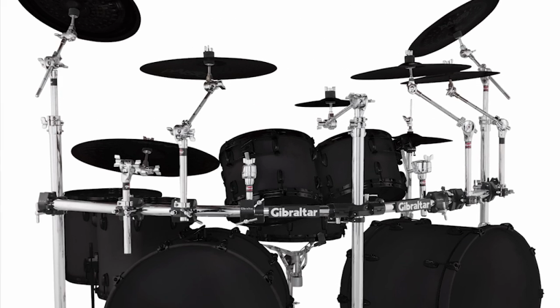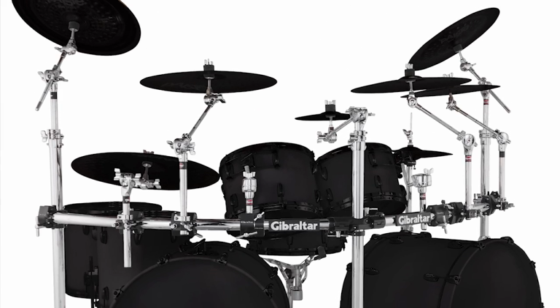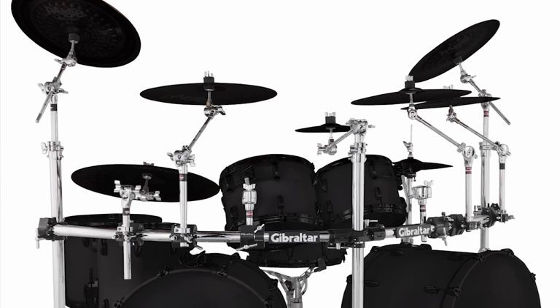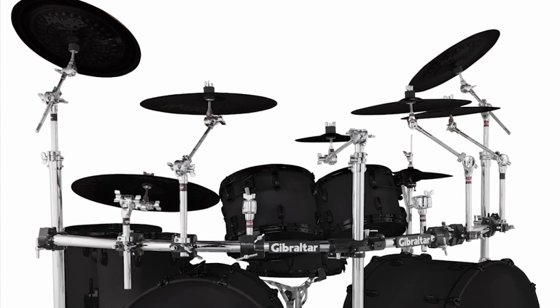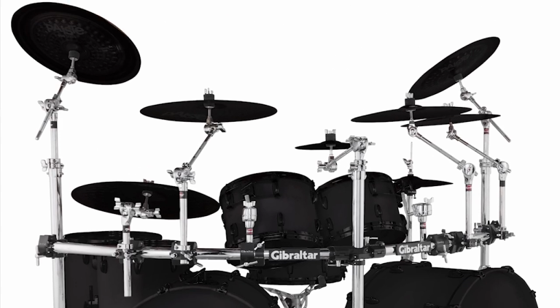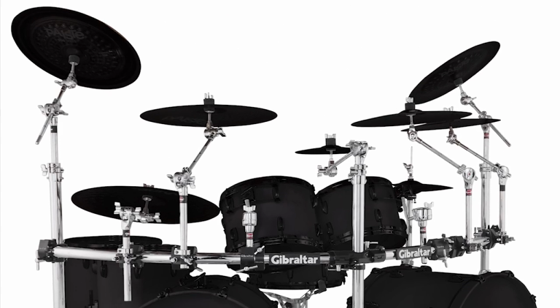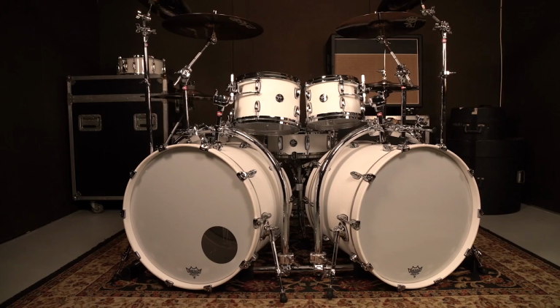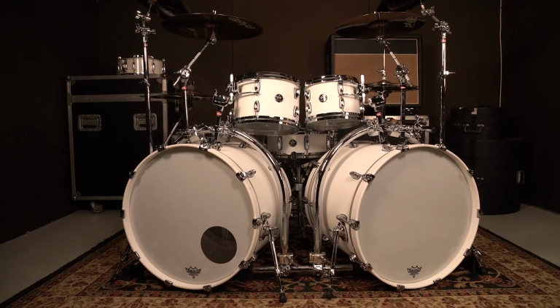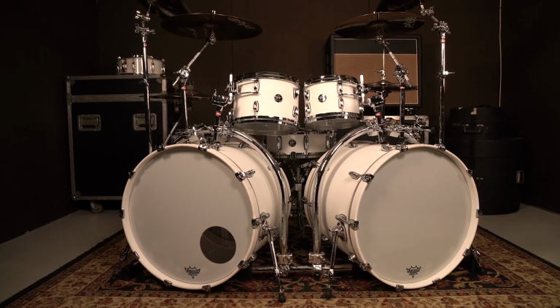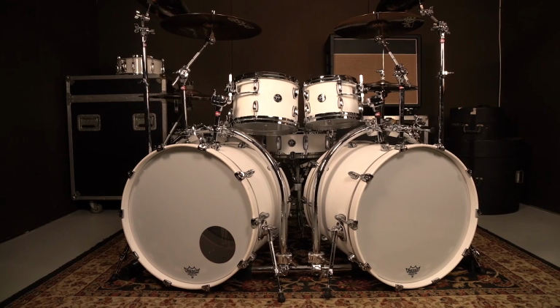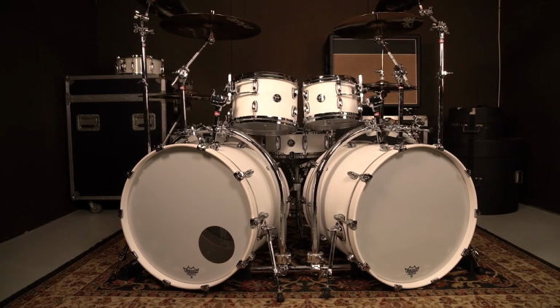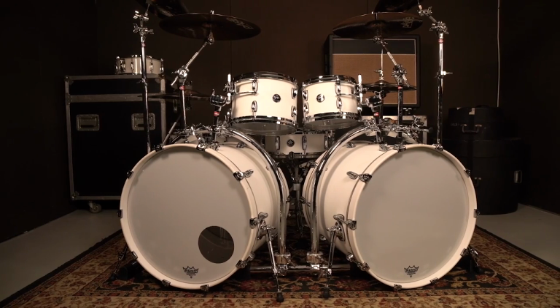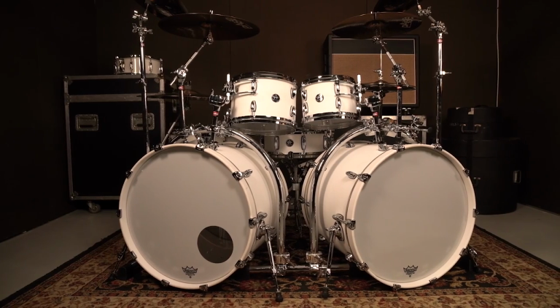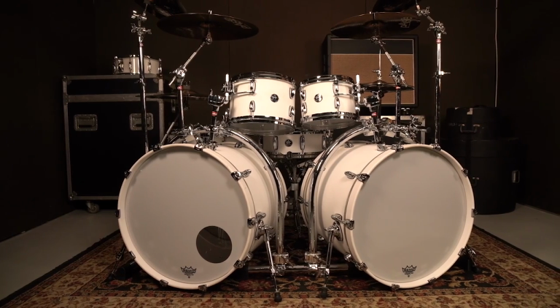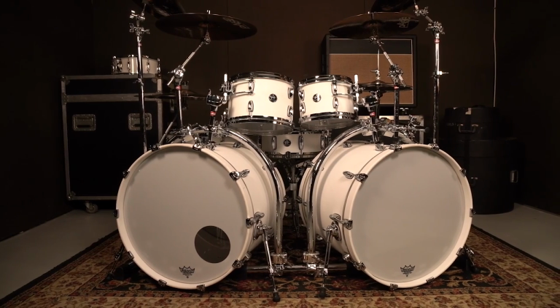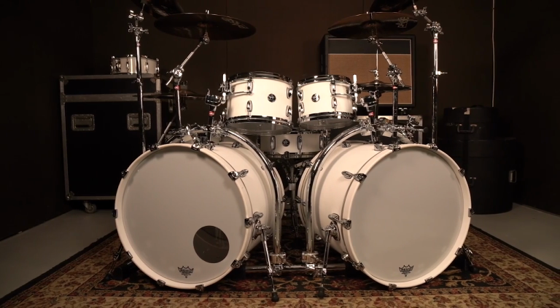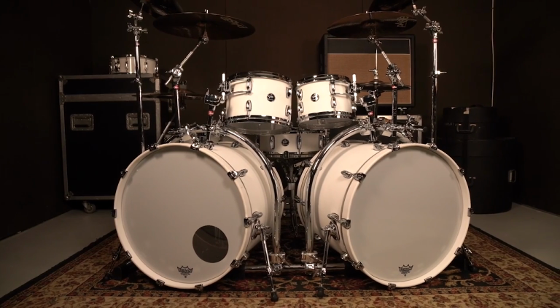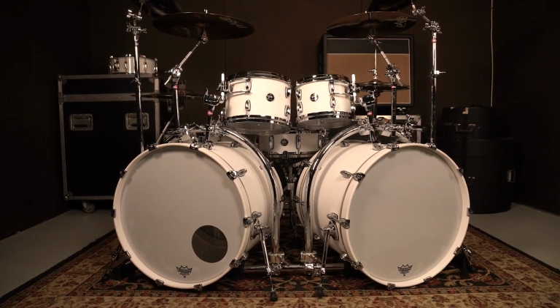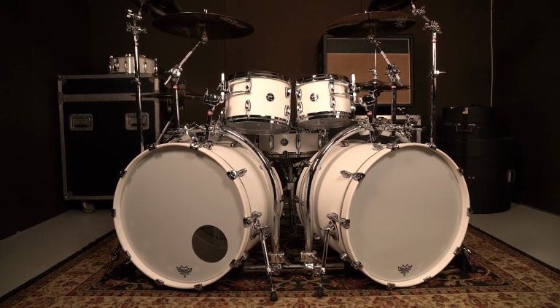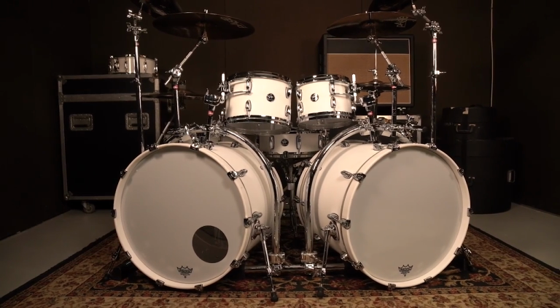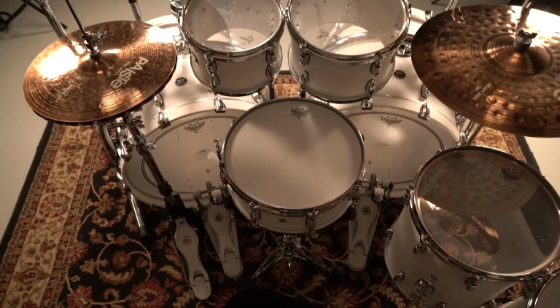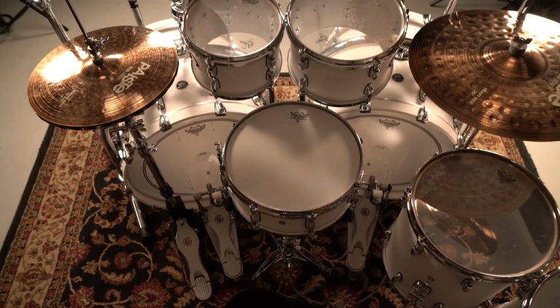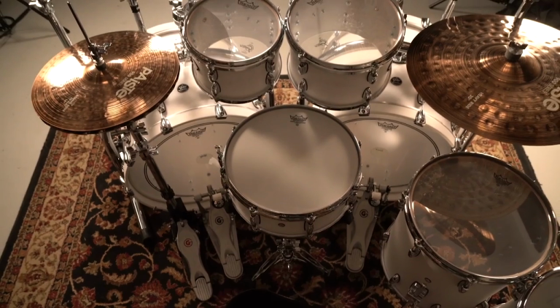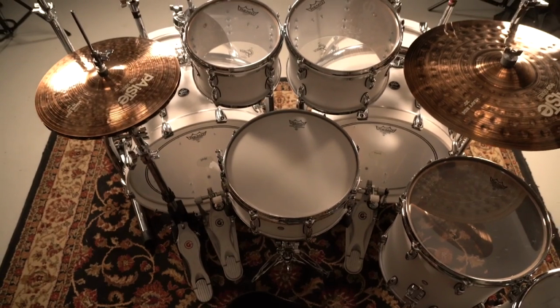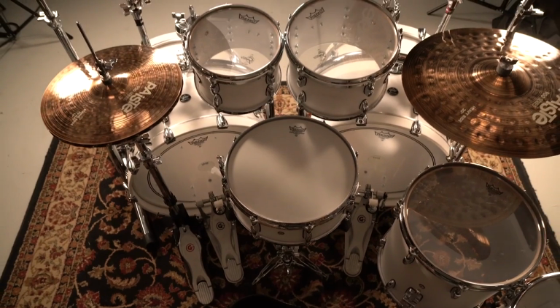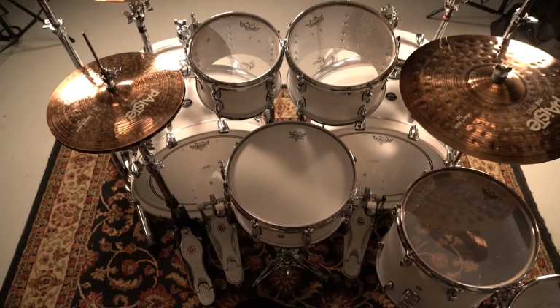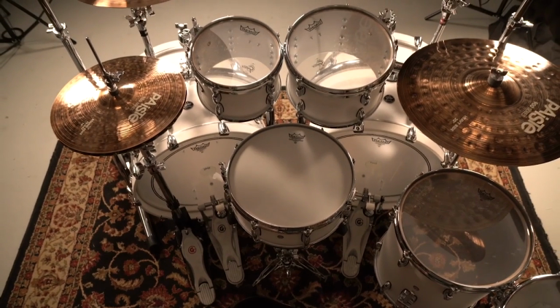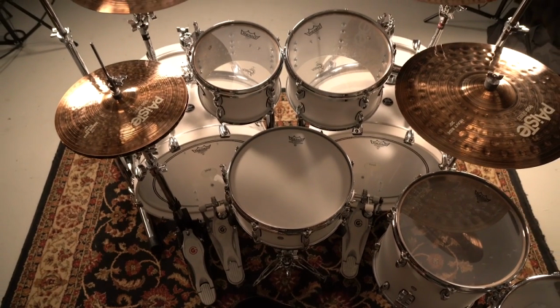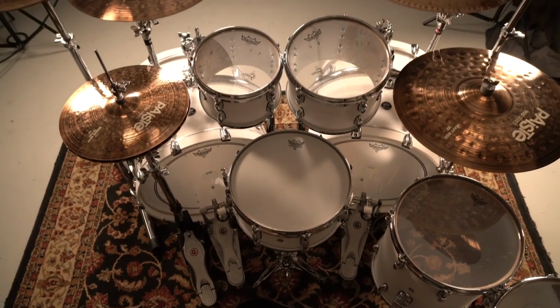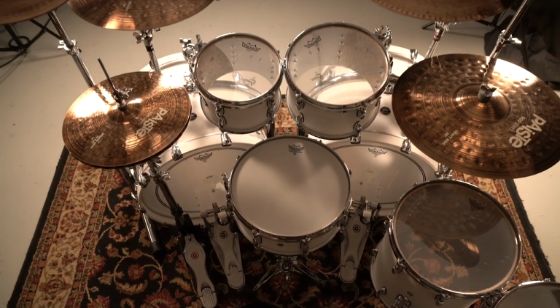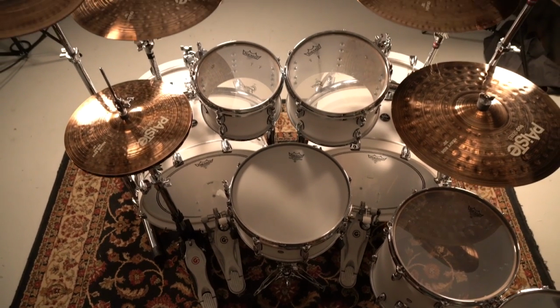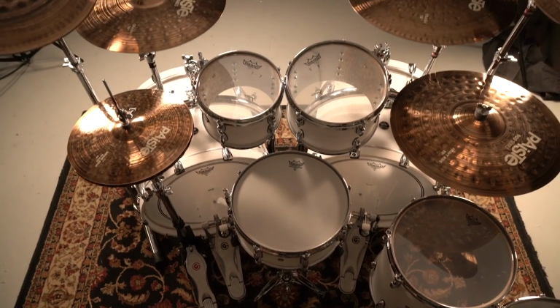Let's take this setup: two rack toms, two kicks, one snare, a few cymbals, and a set of hi-hats.